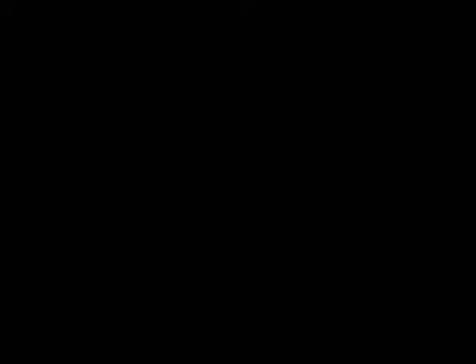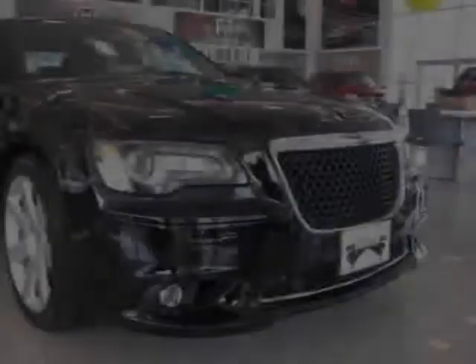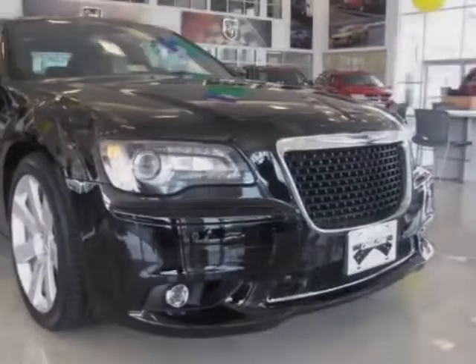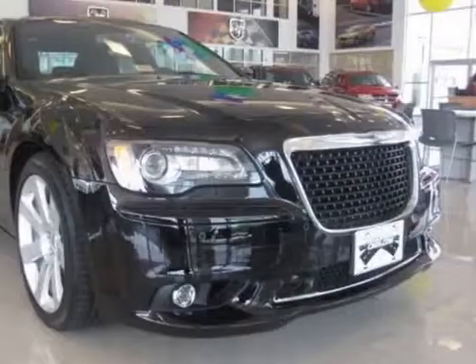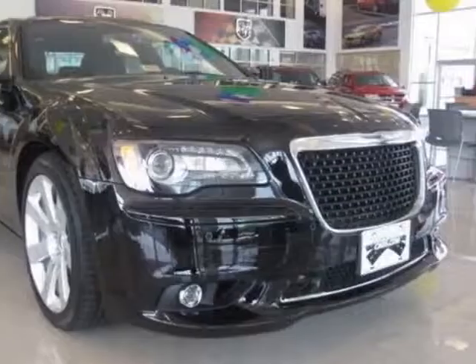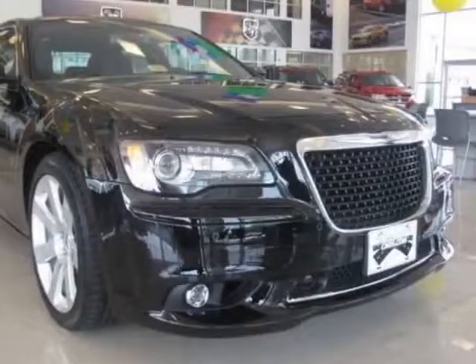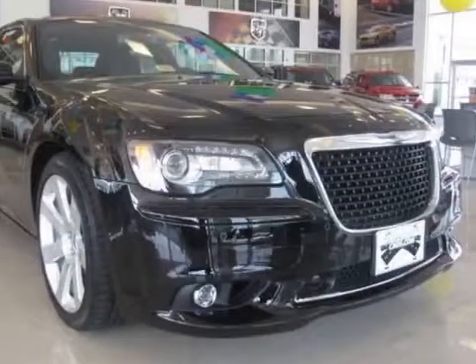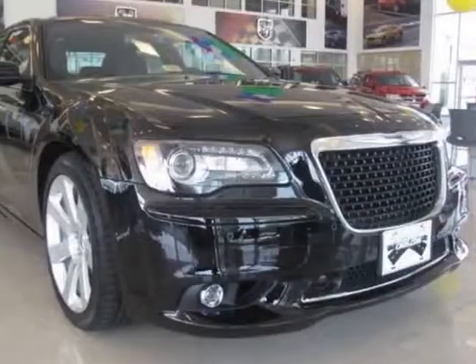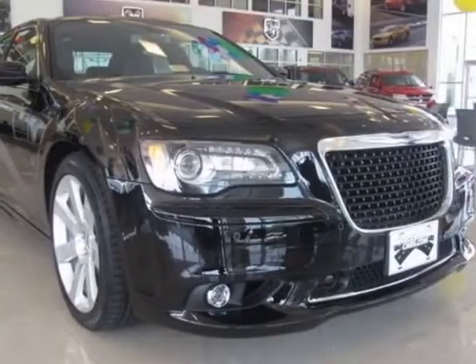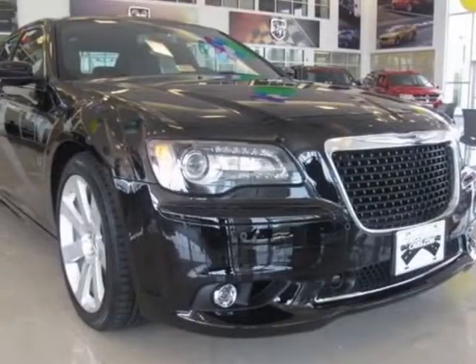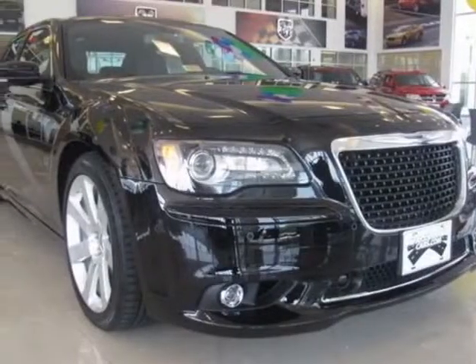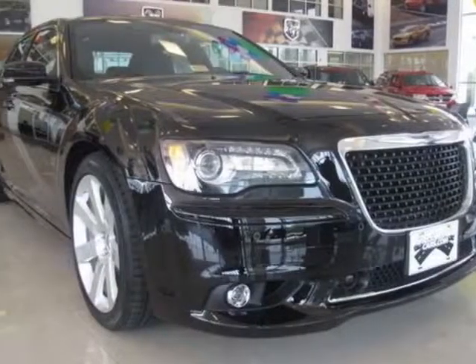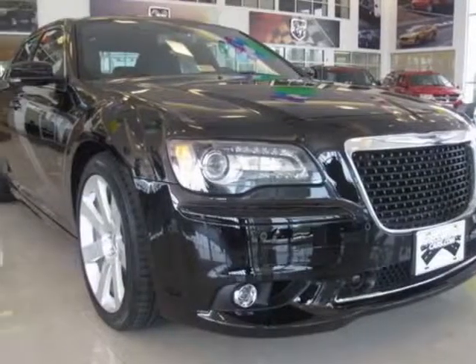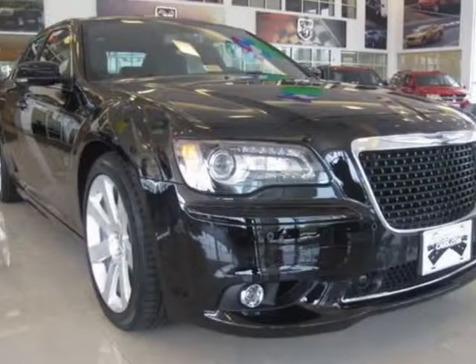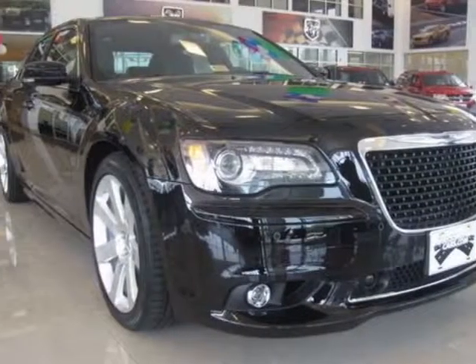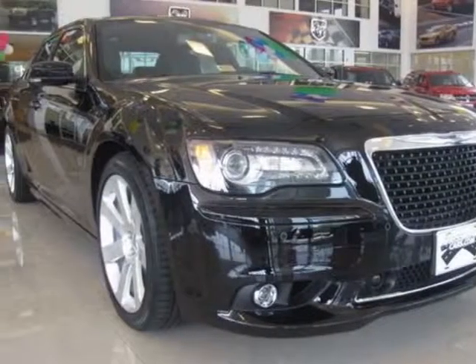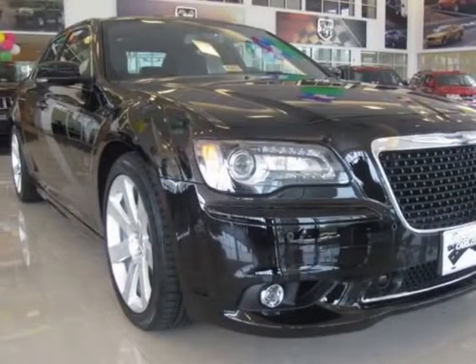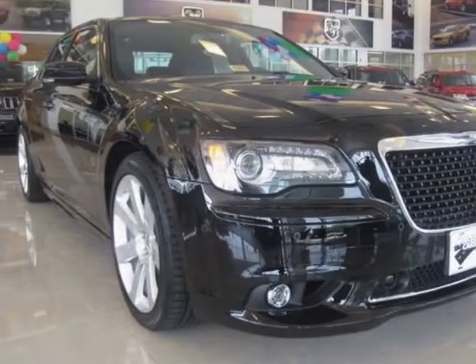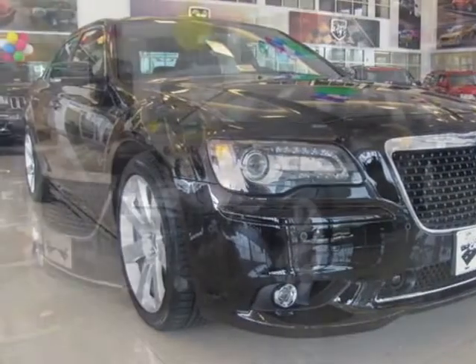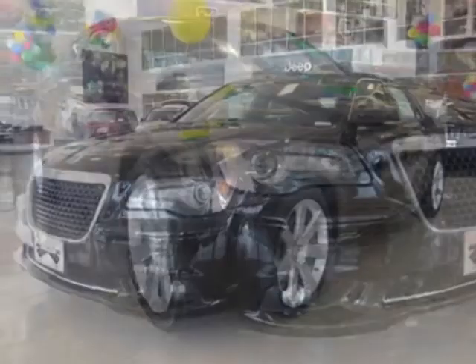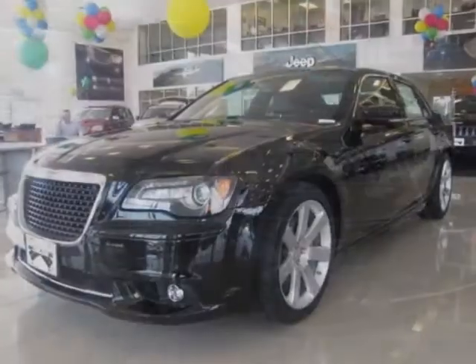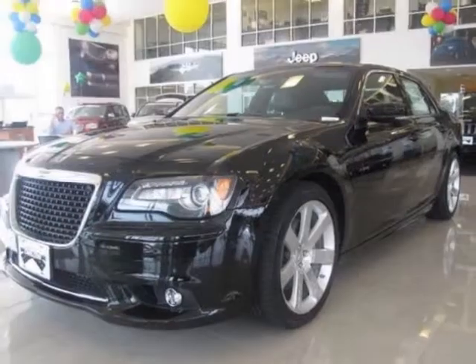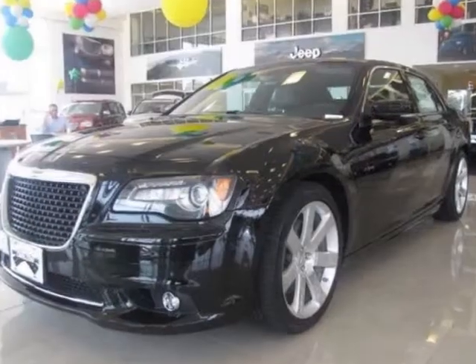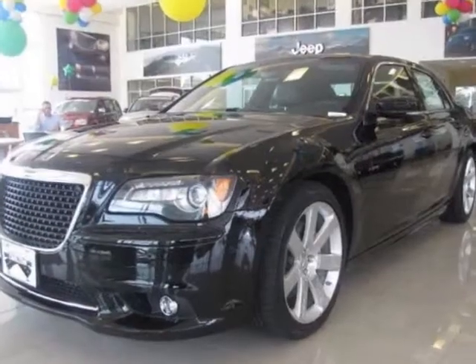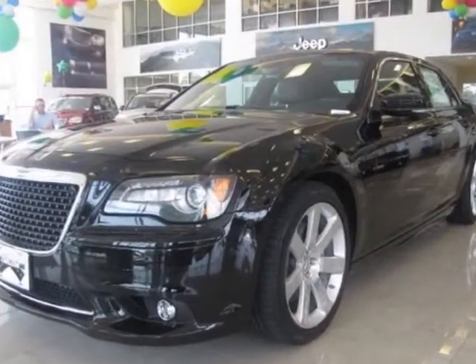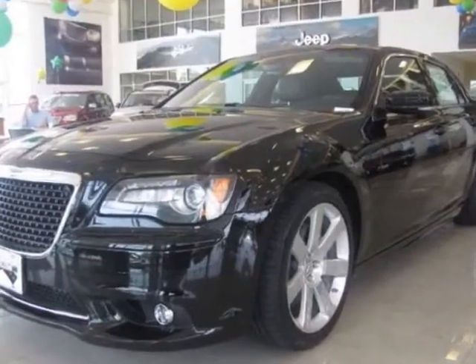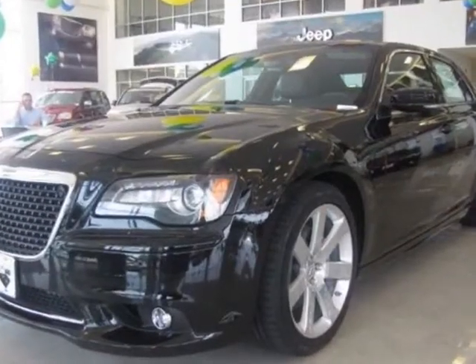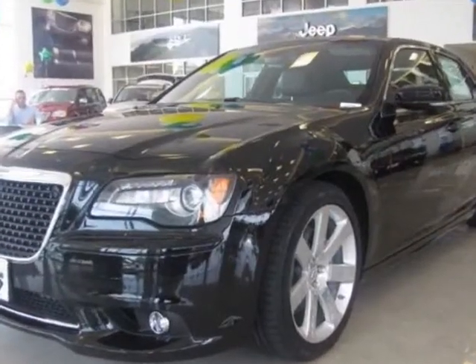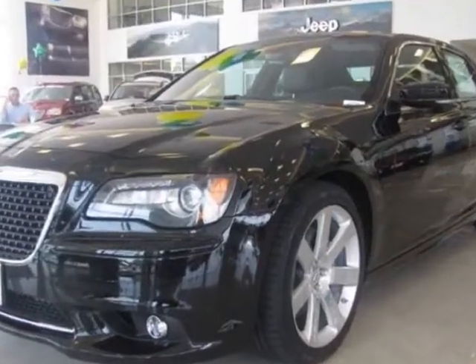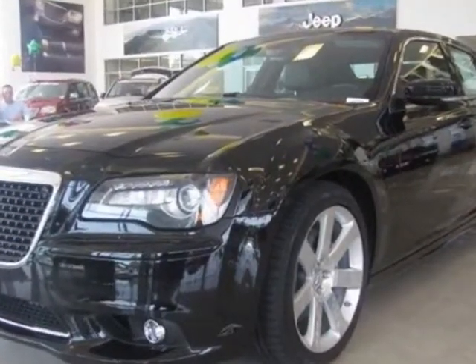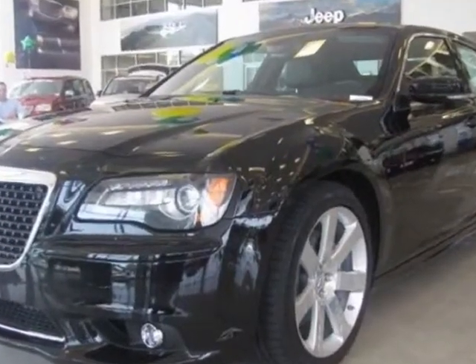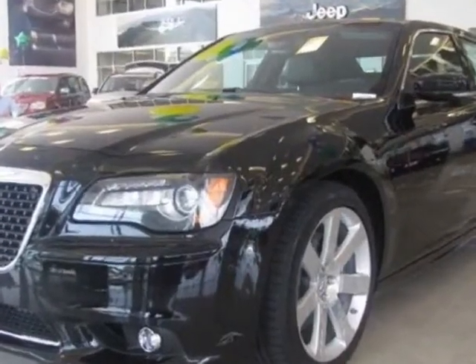Come take a look at this new 2012 Chrysler 300. For your protection, this vehicle has a full factory warranty.